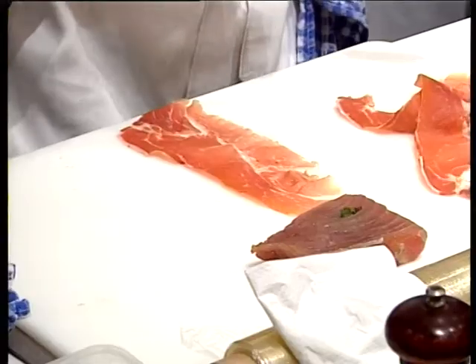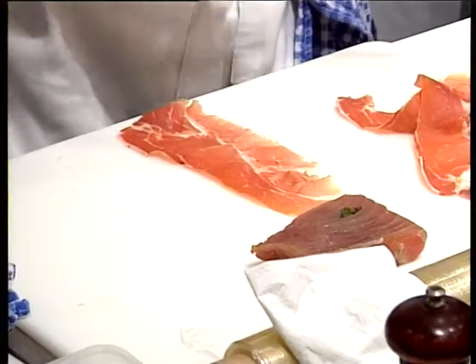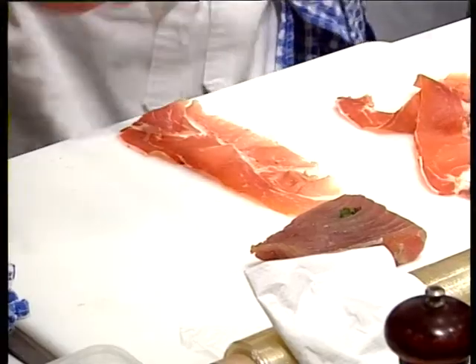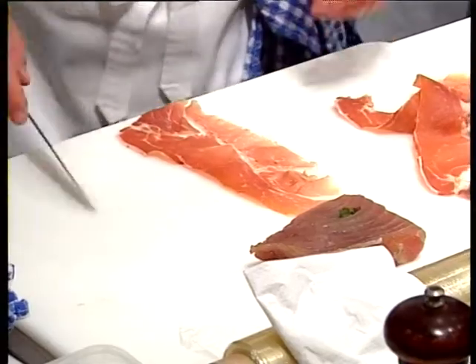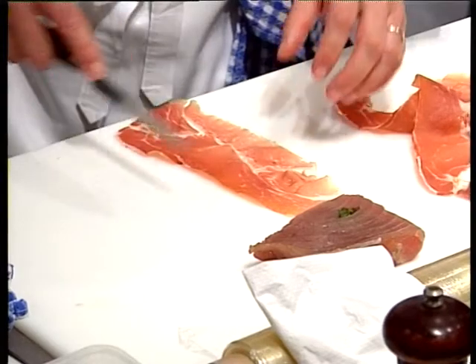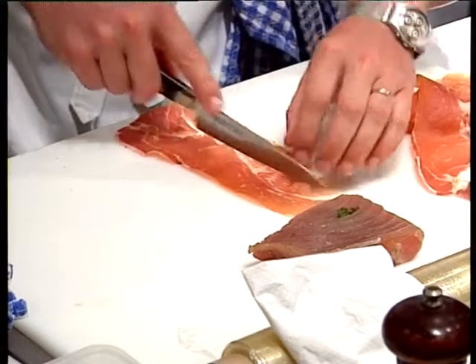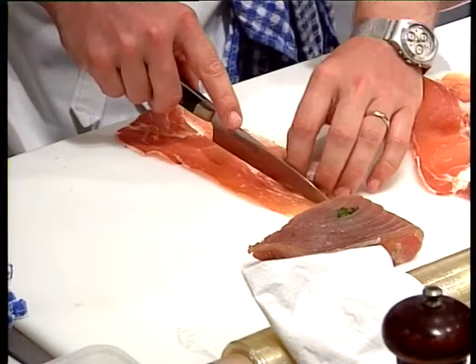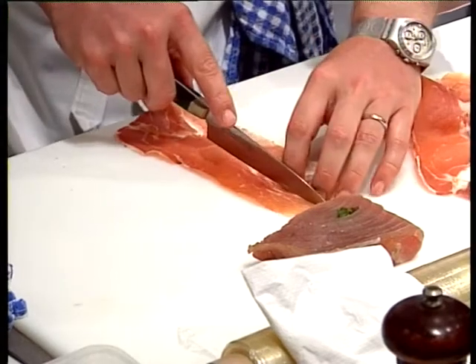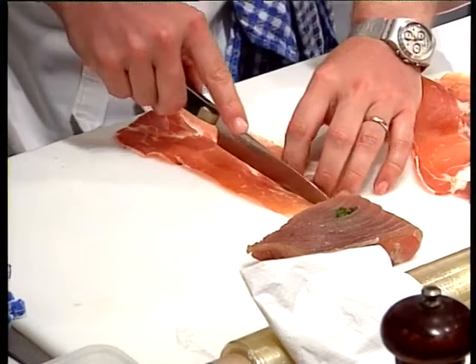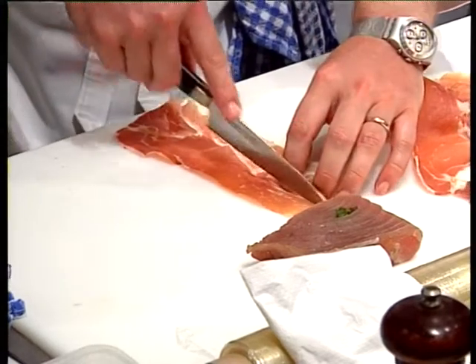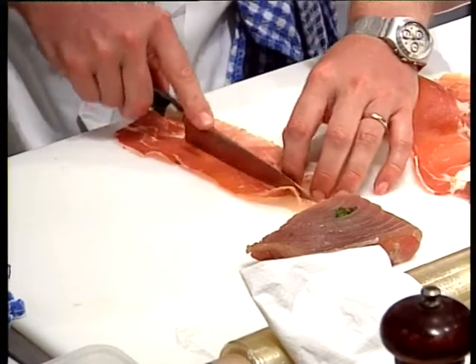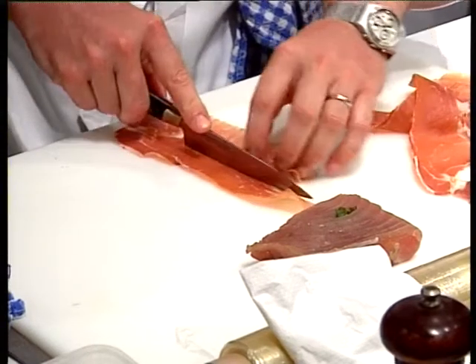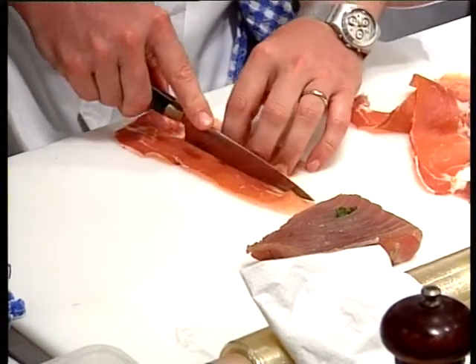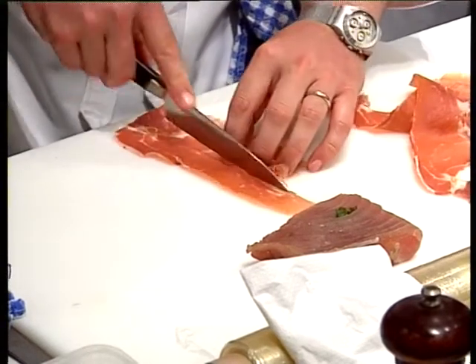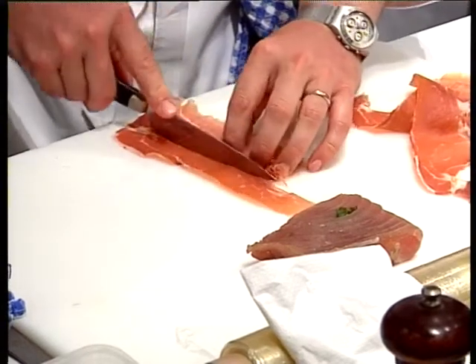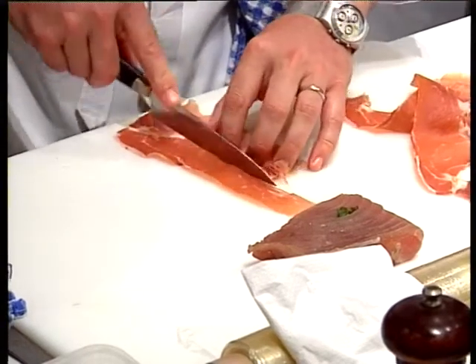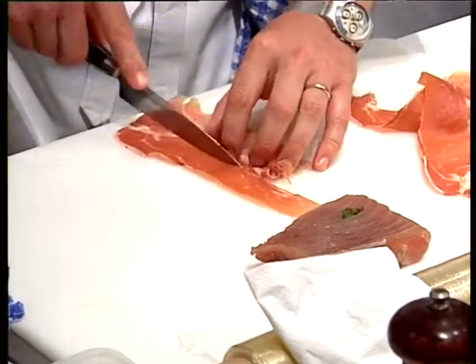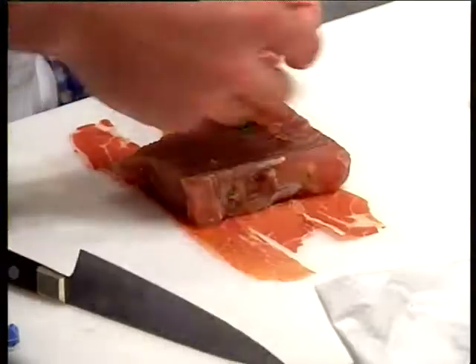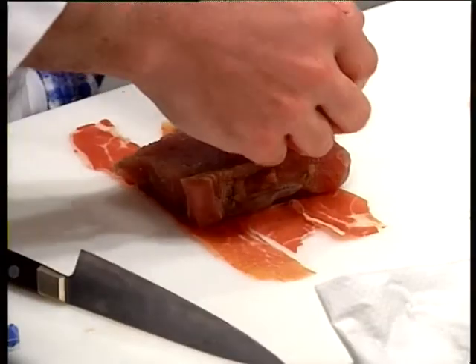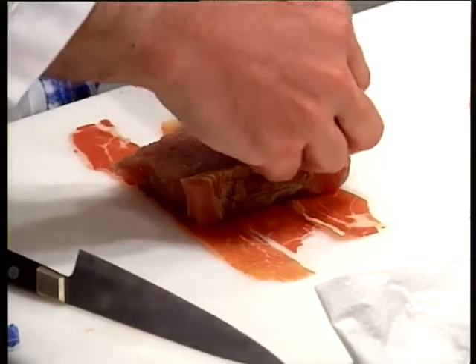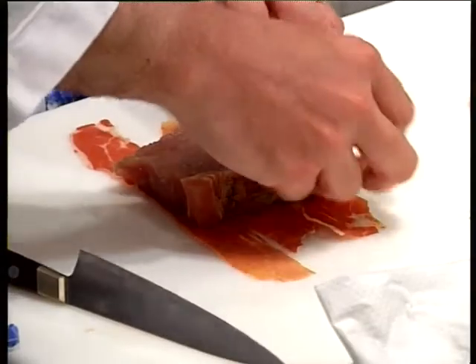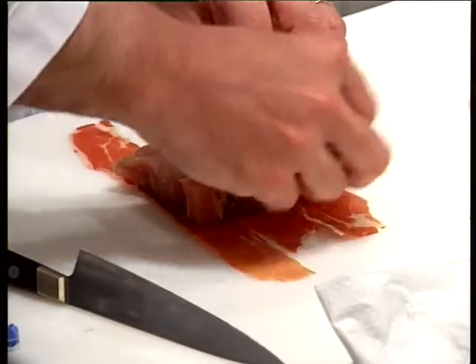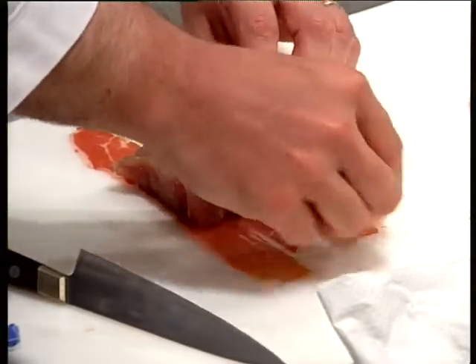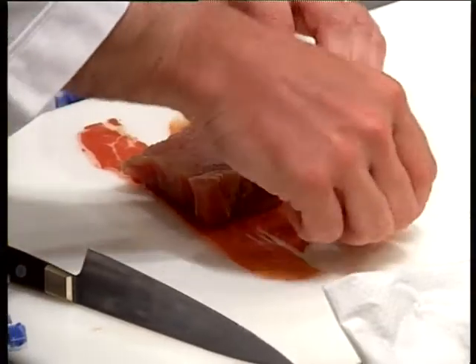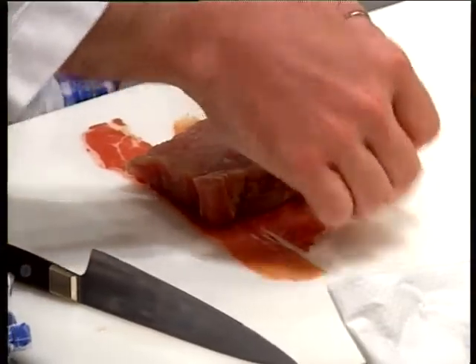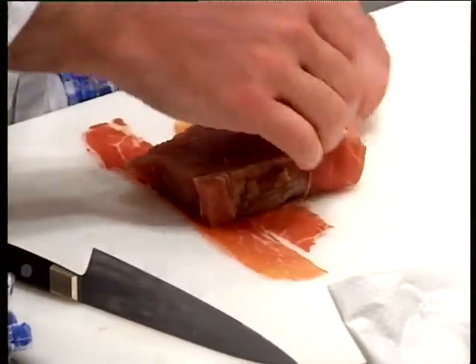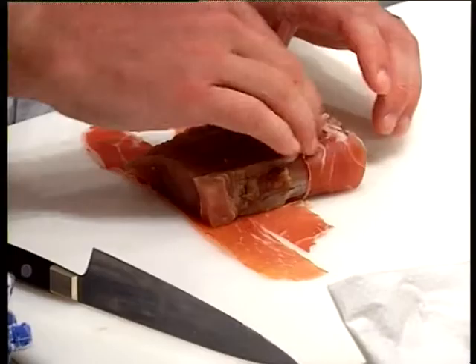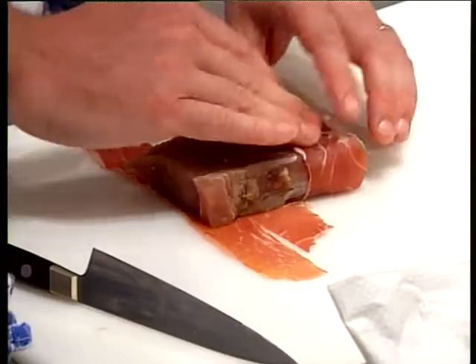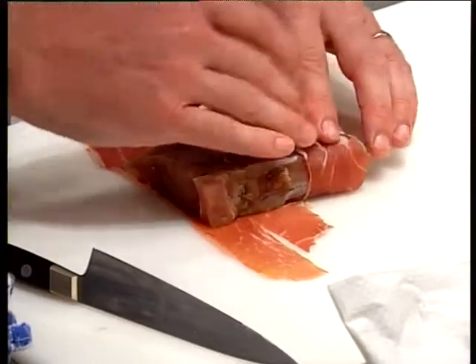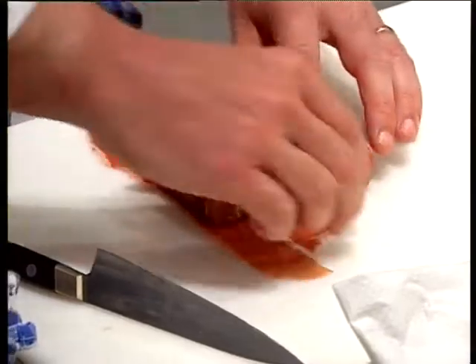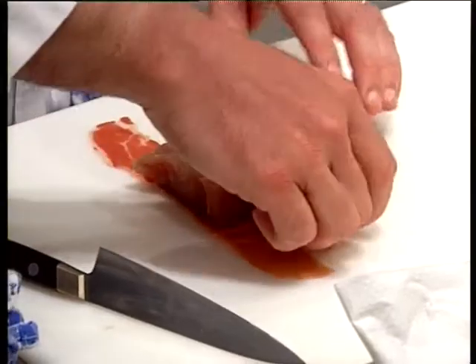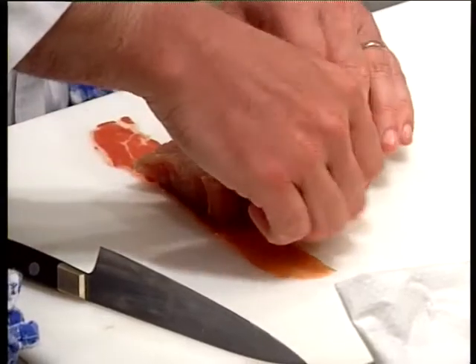That's a very good dish. You've got to remember that the prosciutto is salty already, so you need to really make sure it's correctly wrapped.